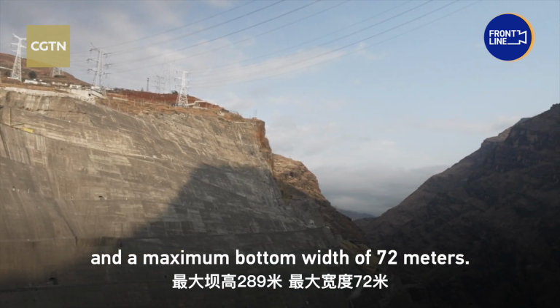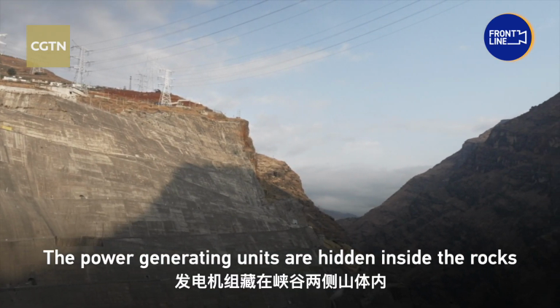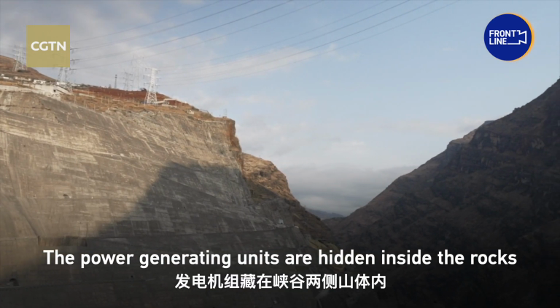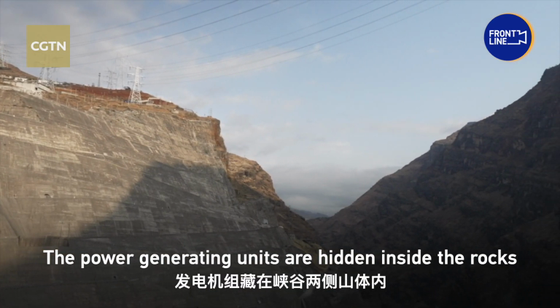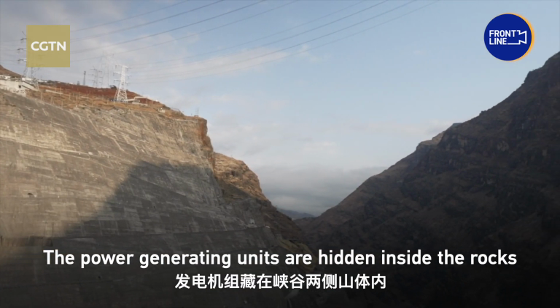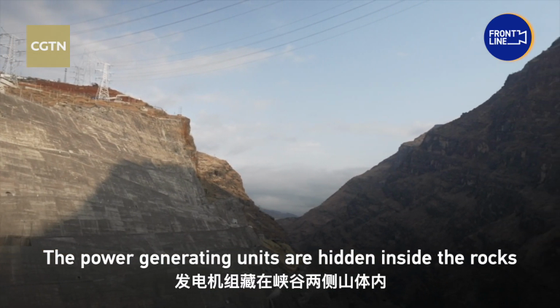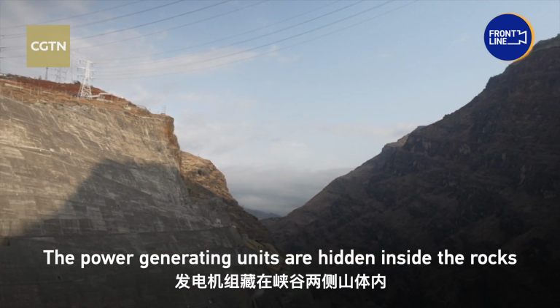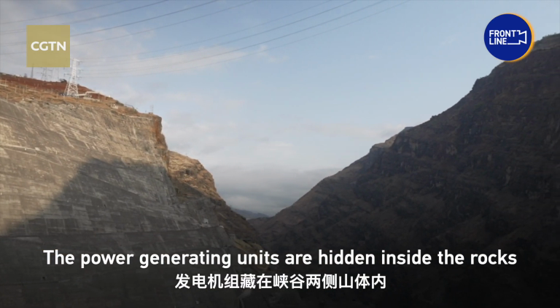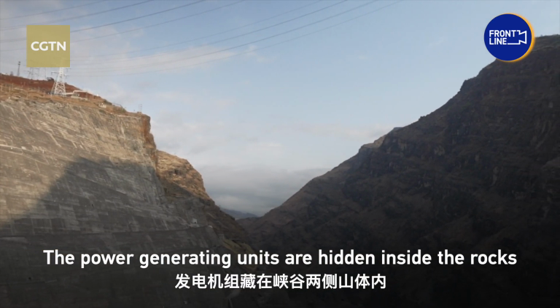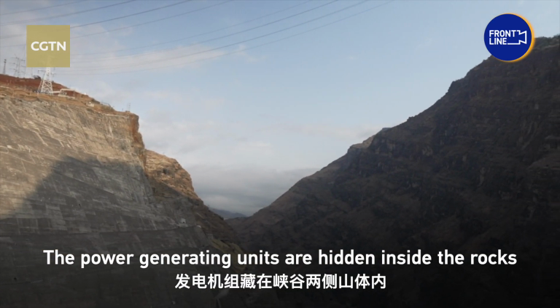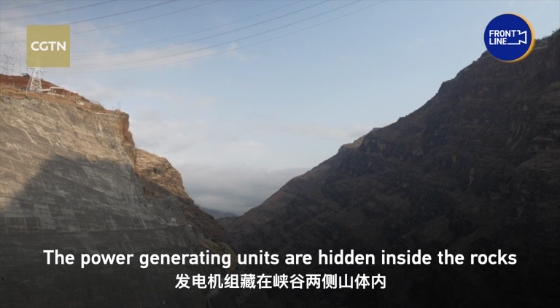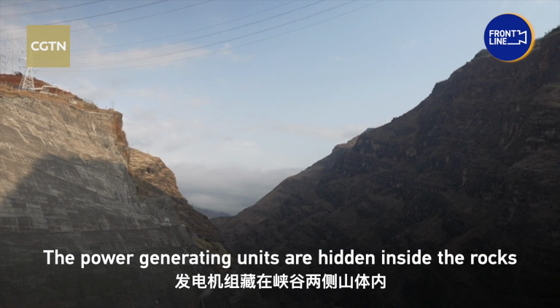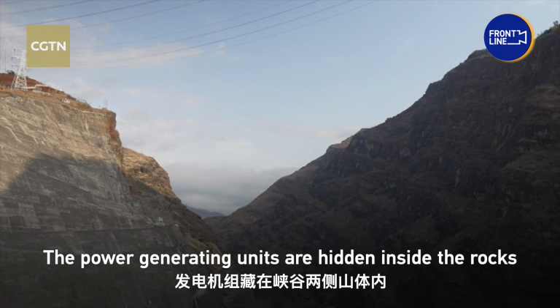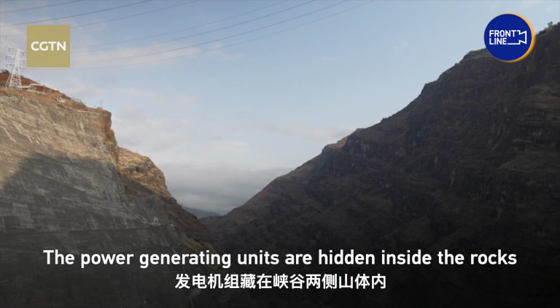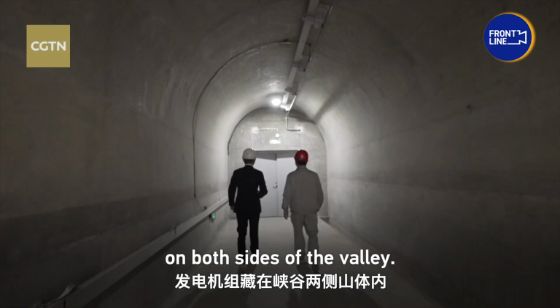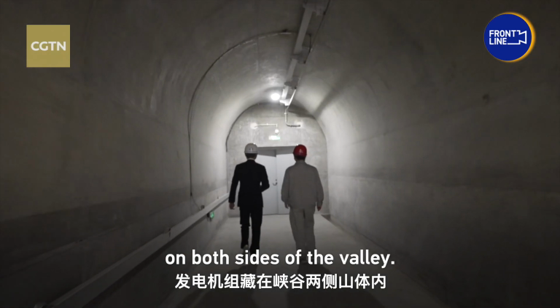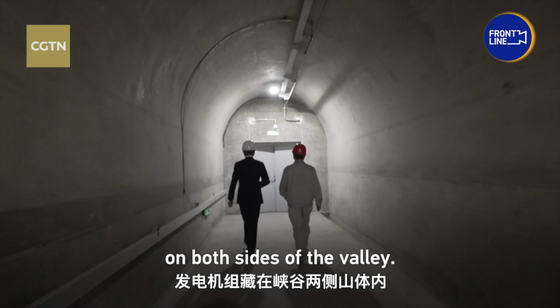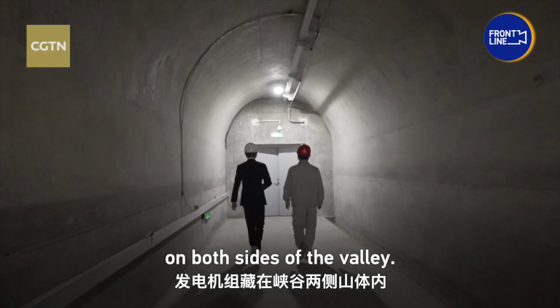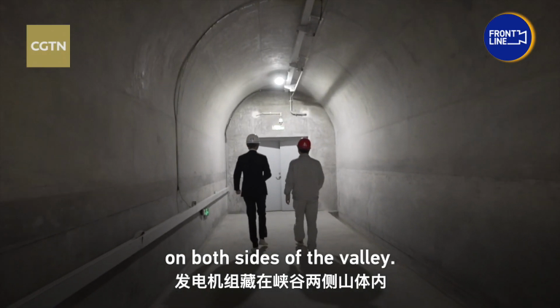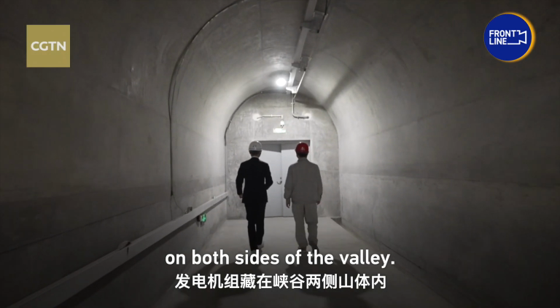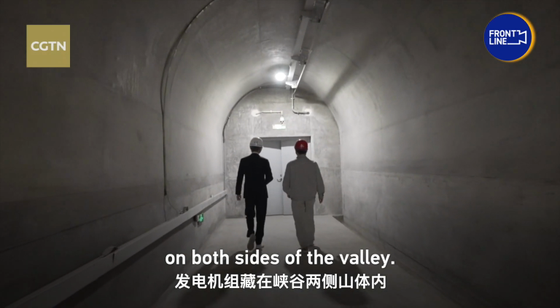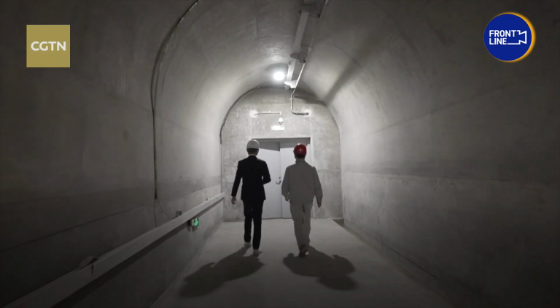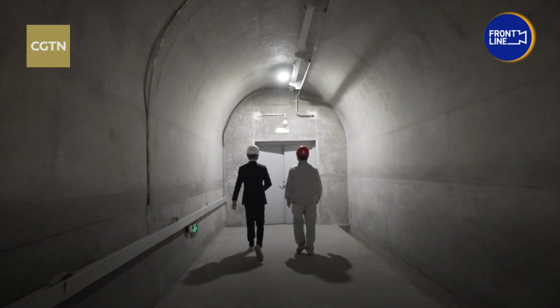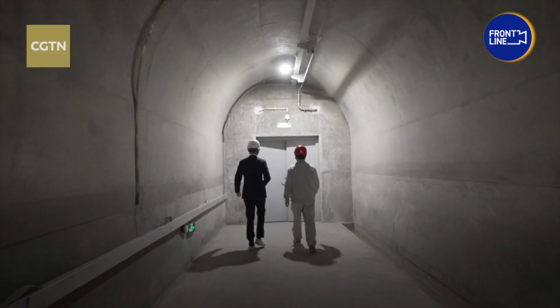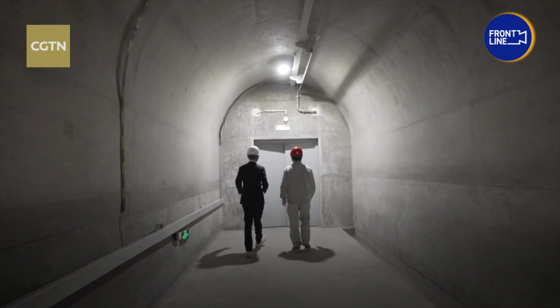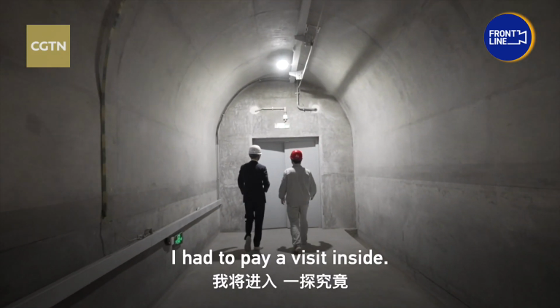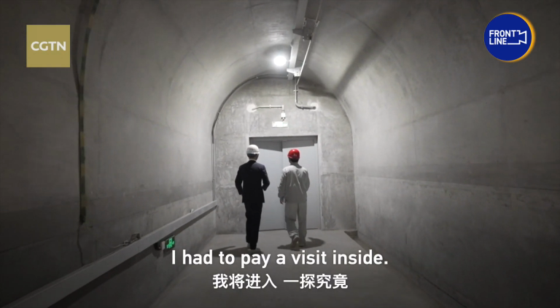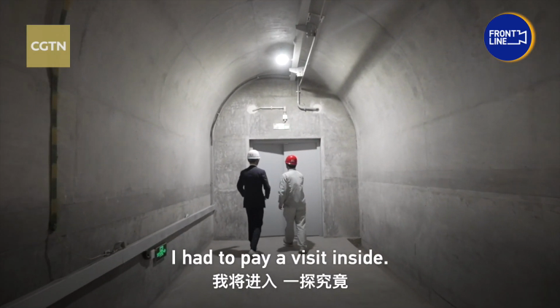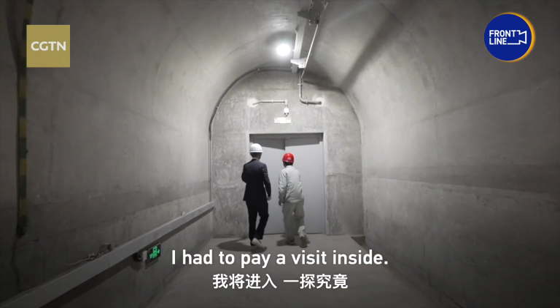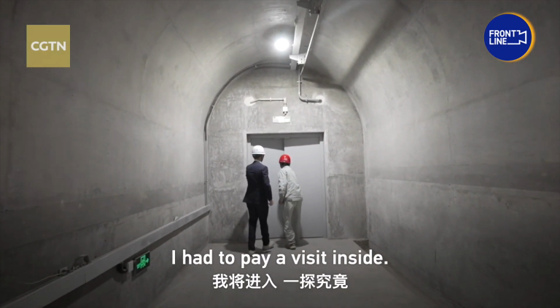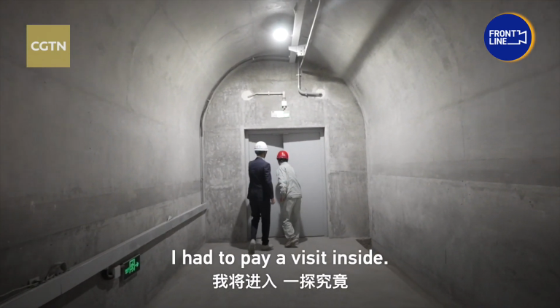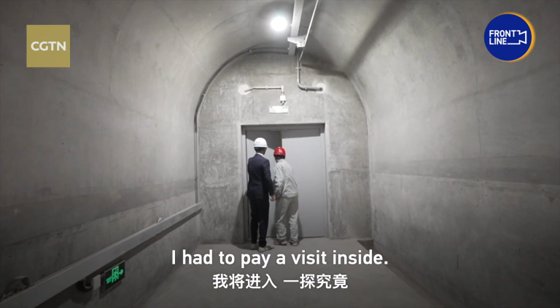The power generating units are hidden inside the rocks on both sides of the valley. I had to pay a visit inside.